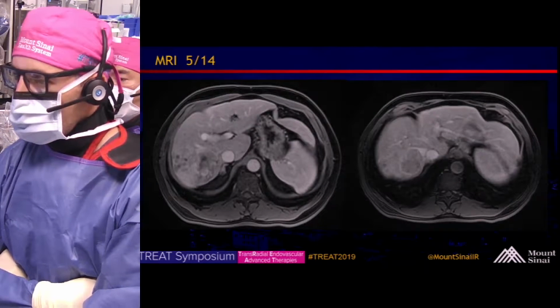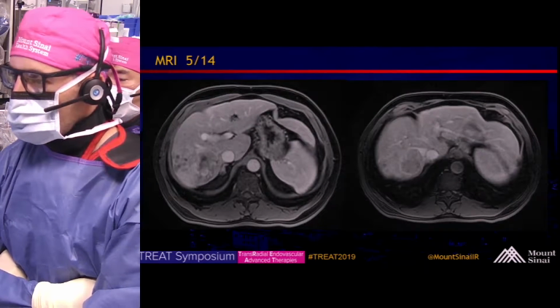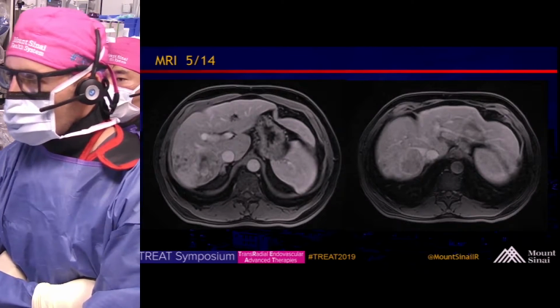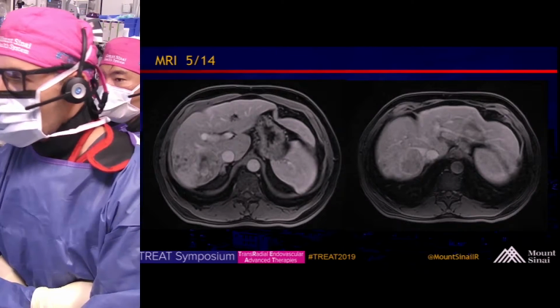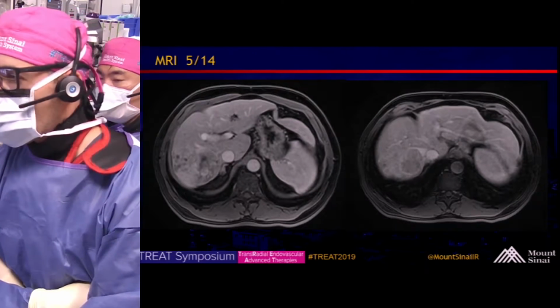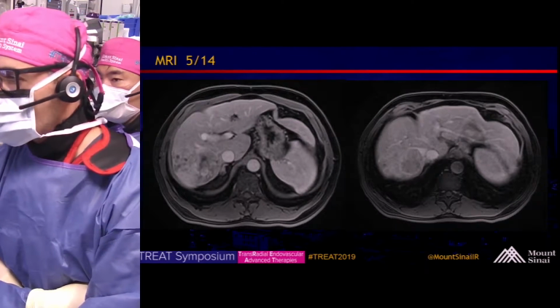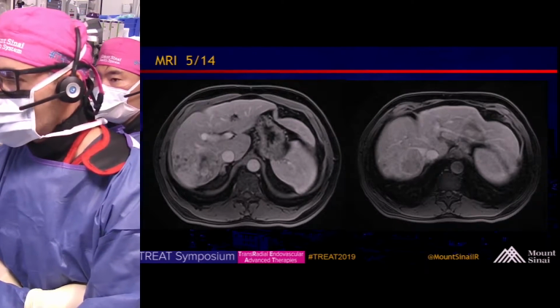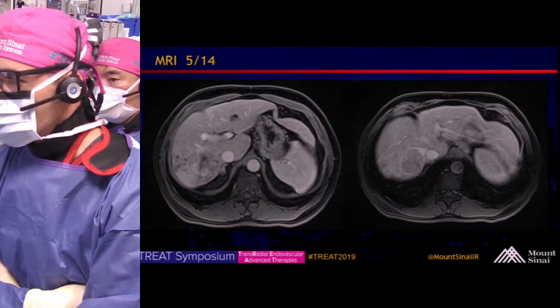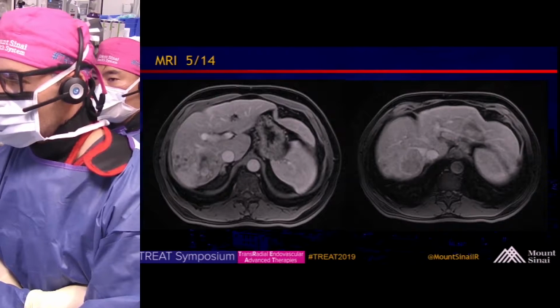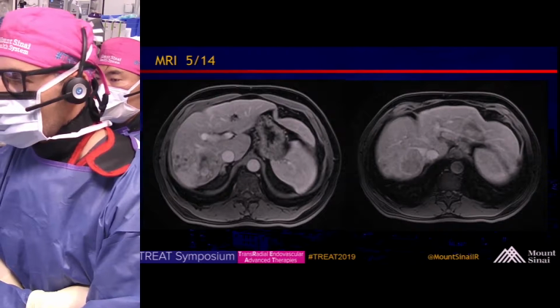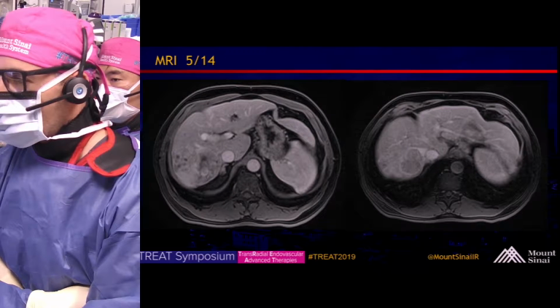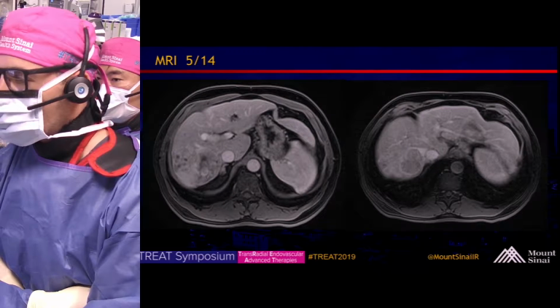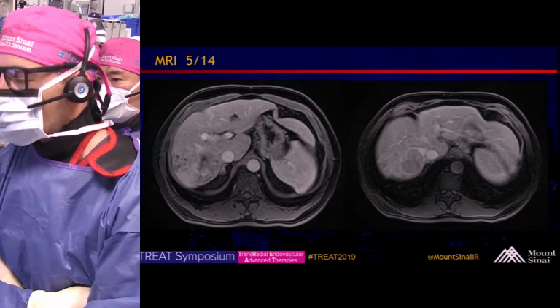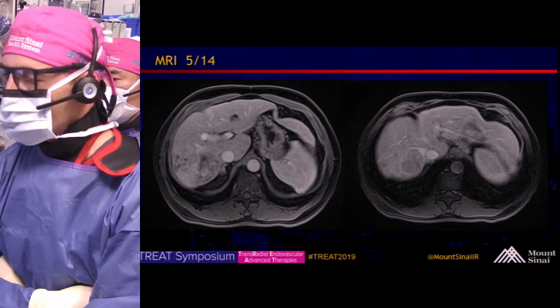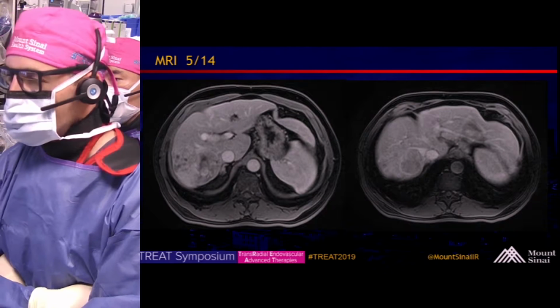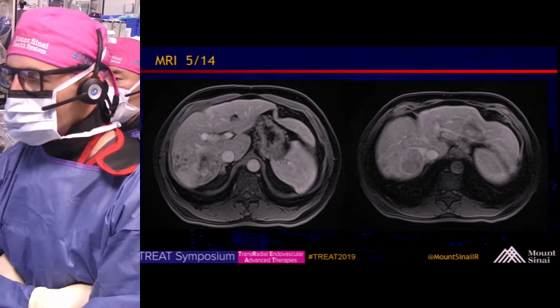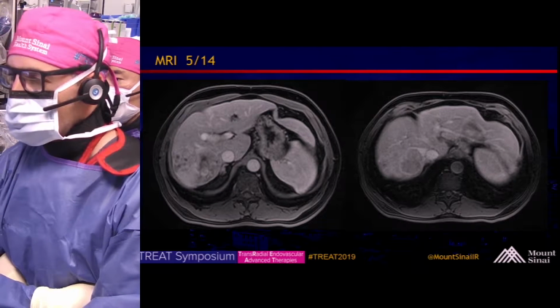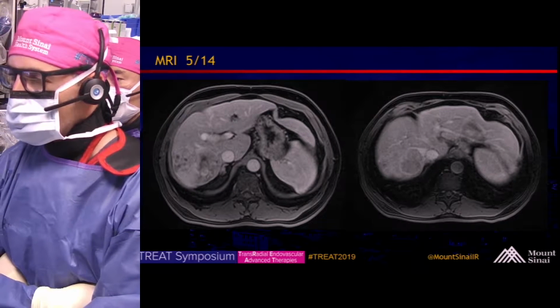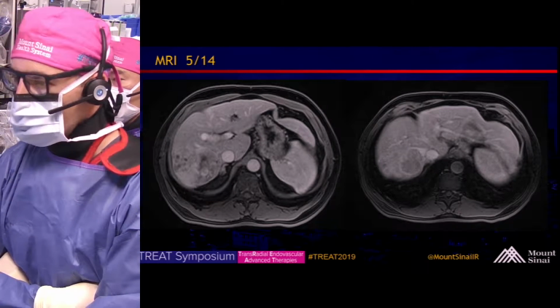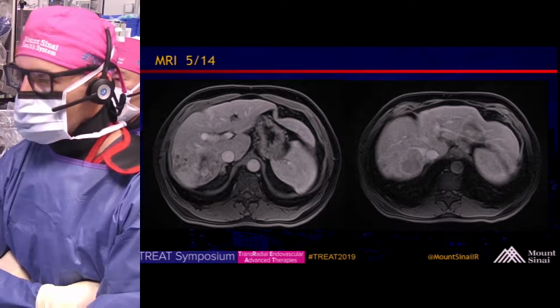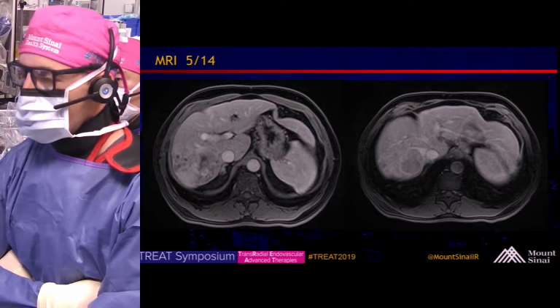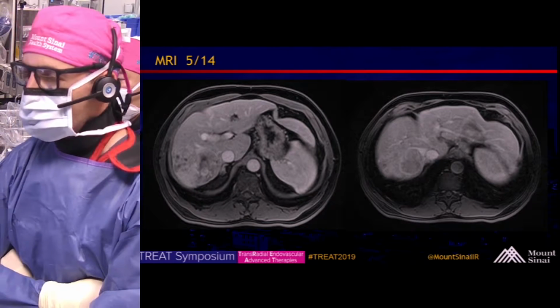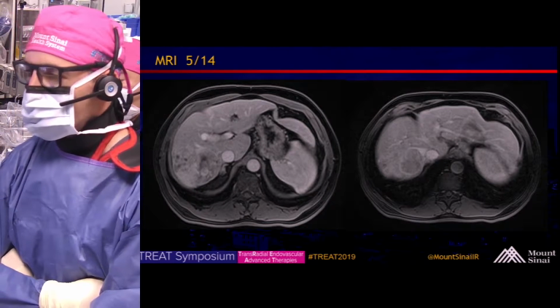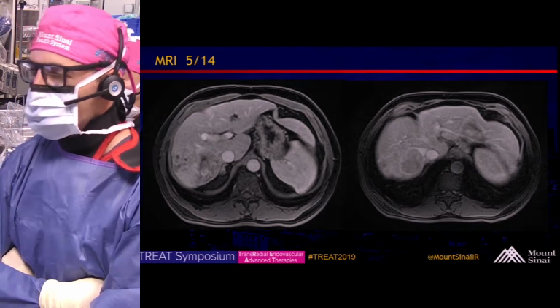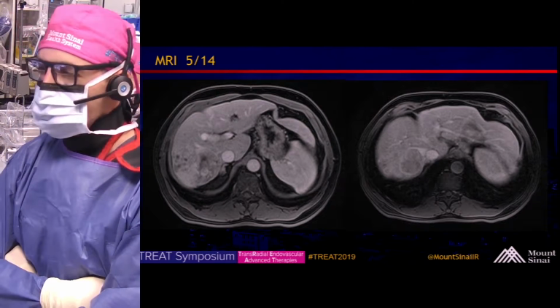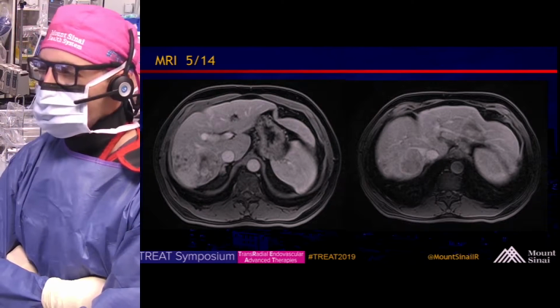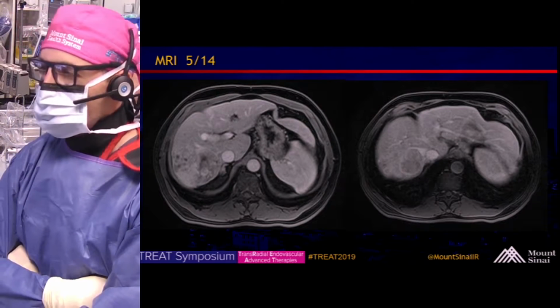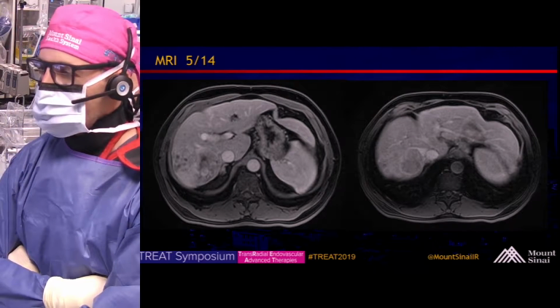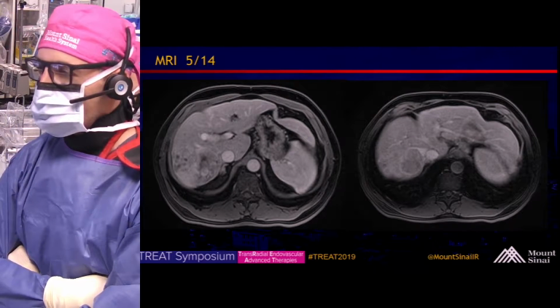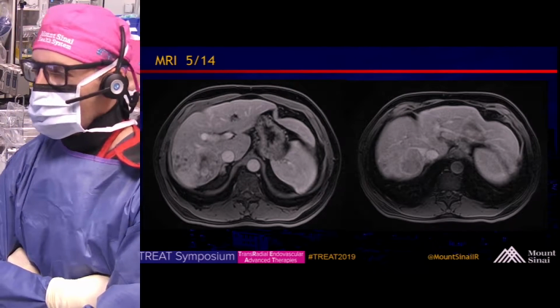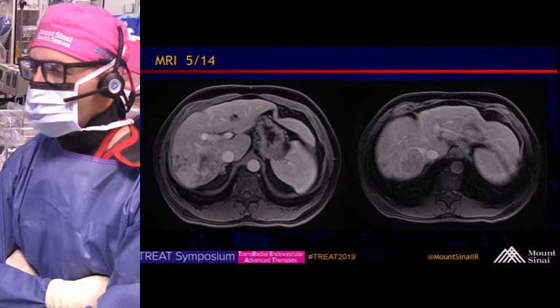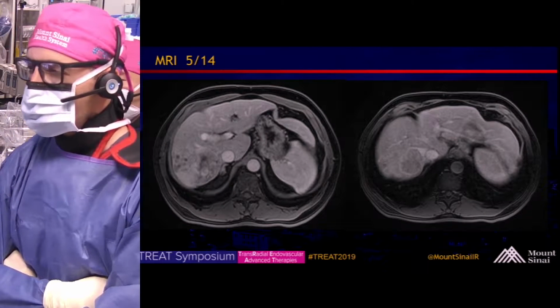MR images correlate with the CT findings, showing infiltrative HCC in the right hepatic lobe.